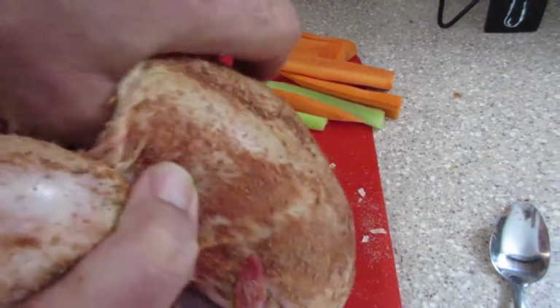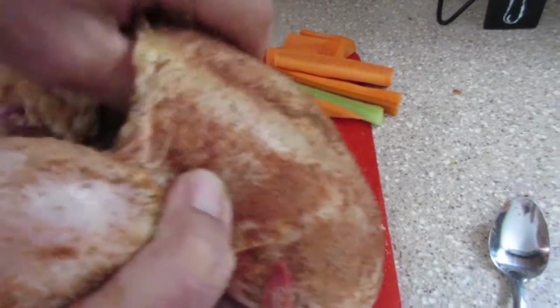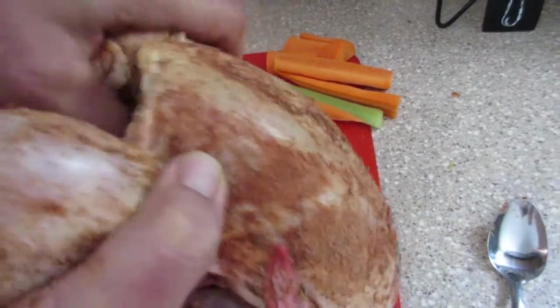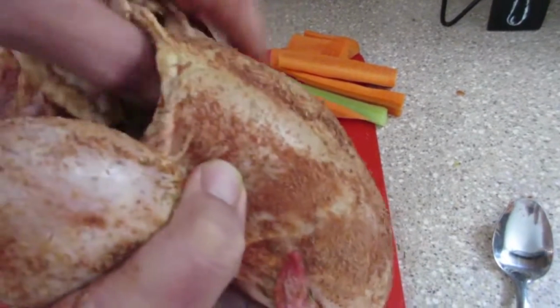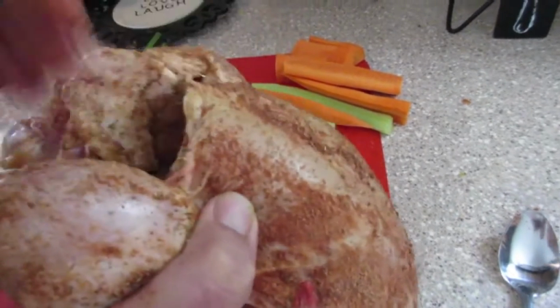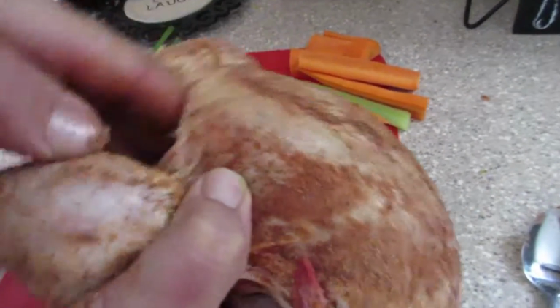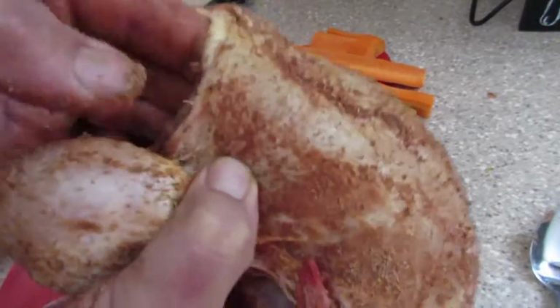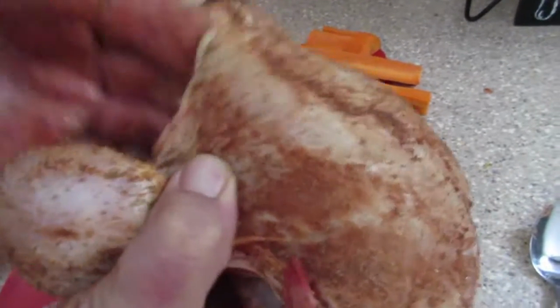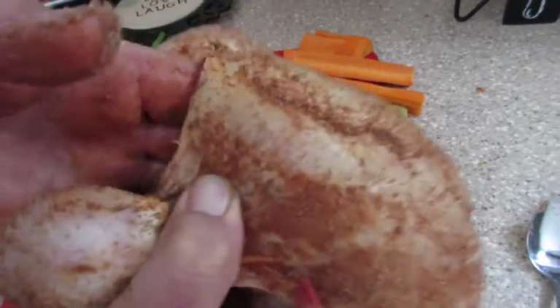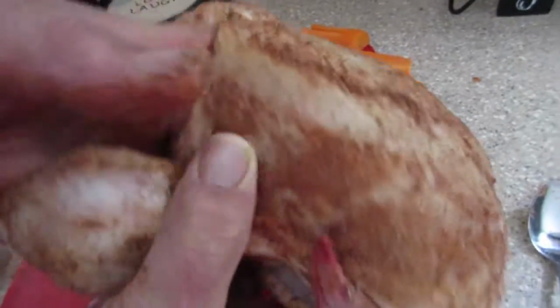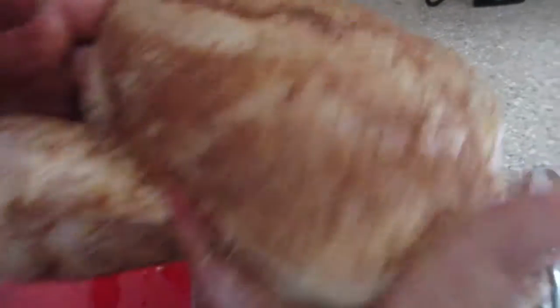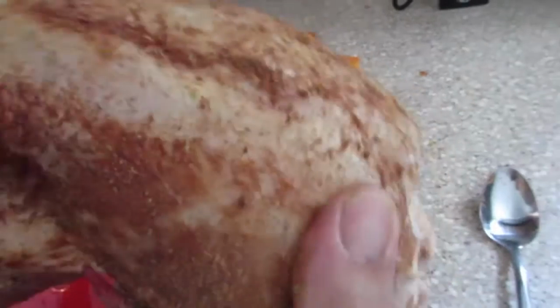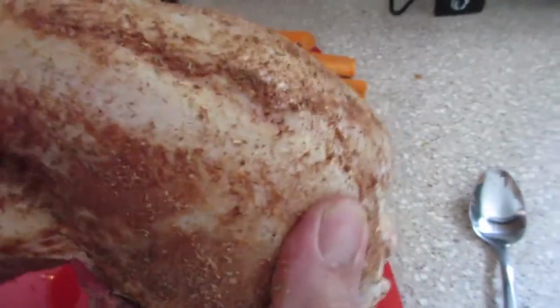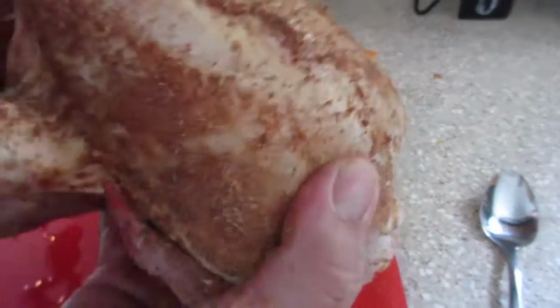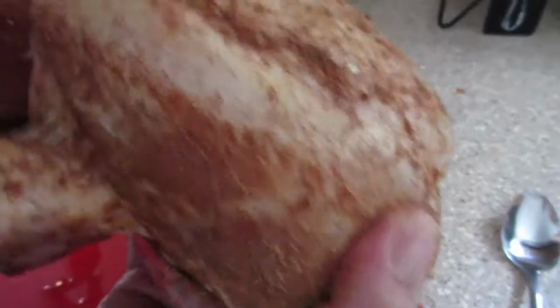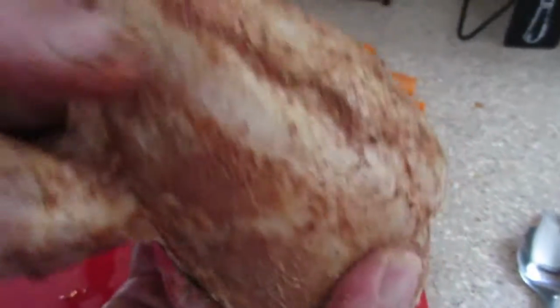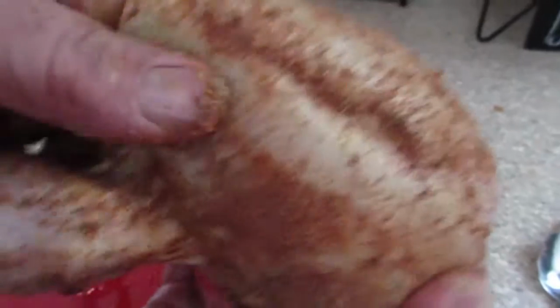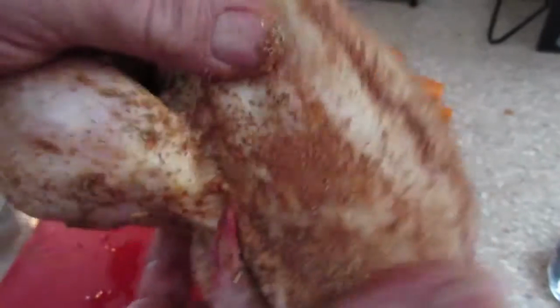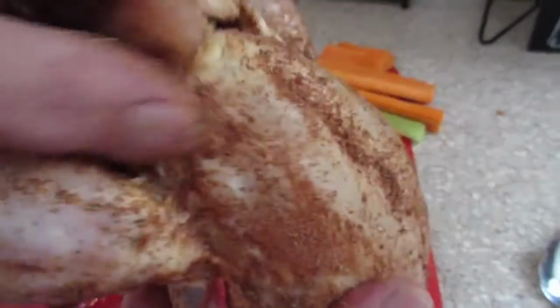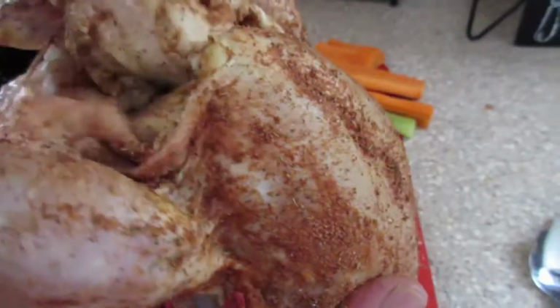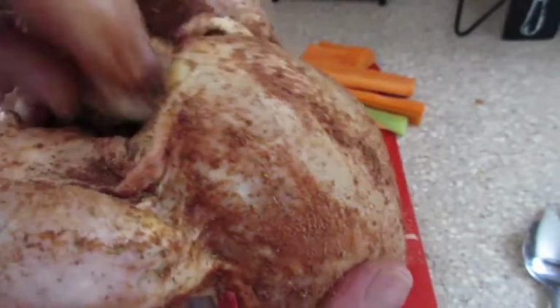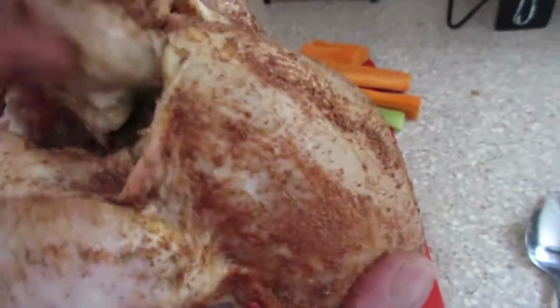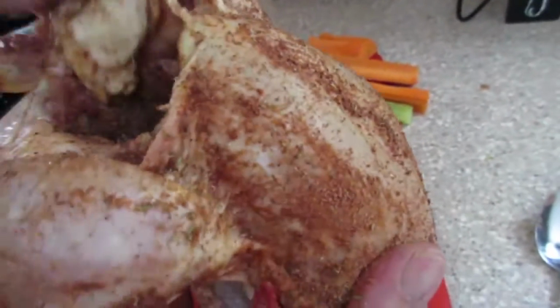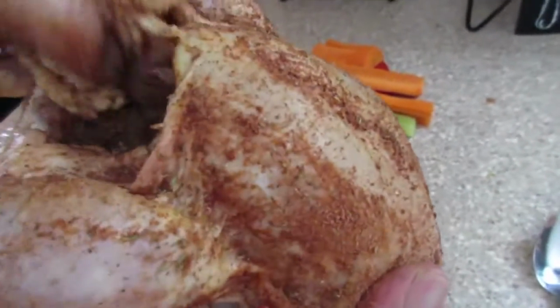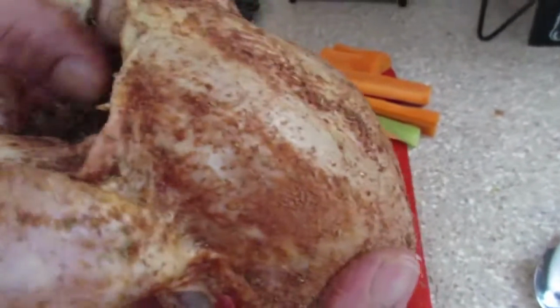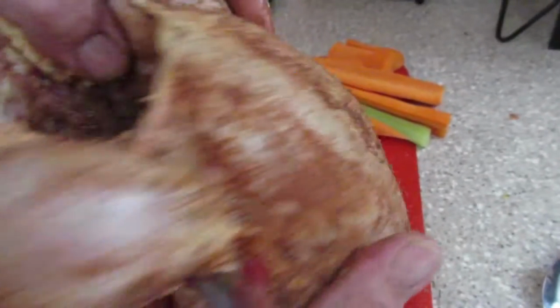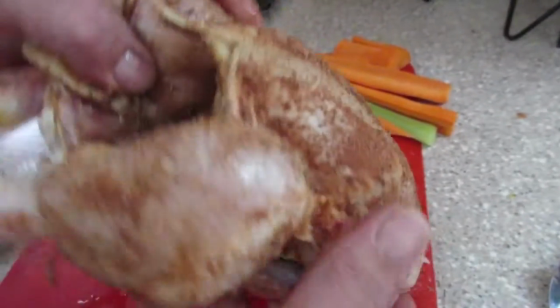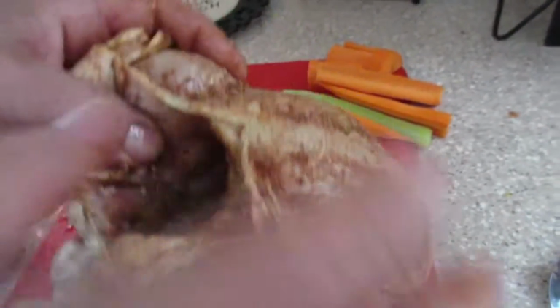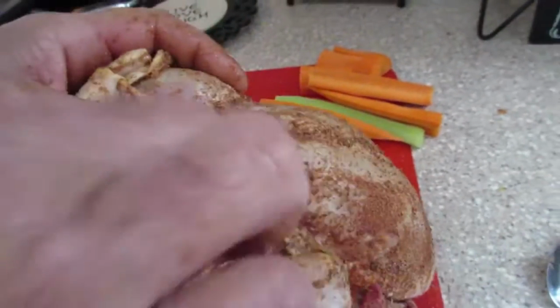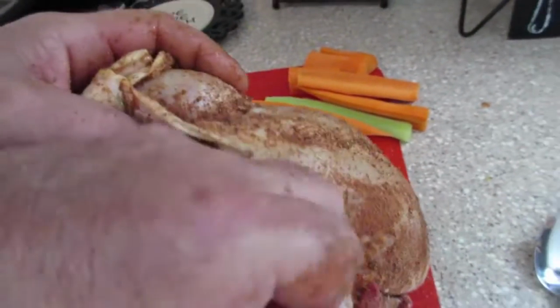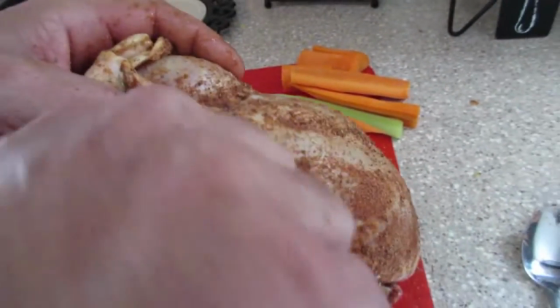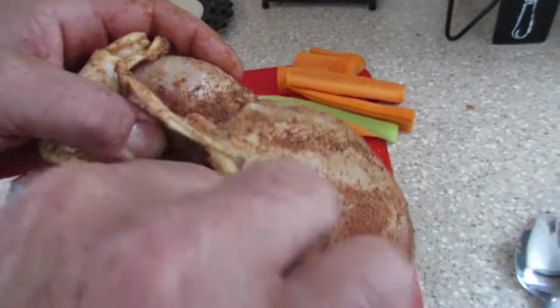If you have a programmable slow cooker, you can set it, leave for work, and set it to come on and cook for four and a half hours.